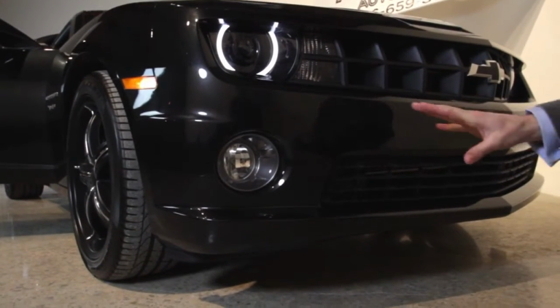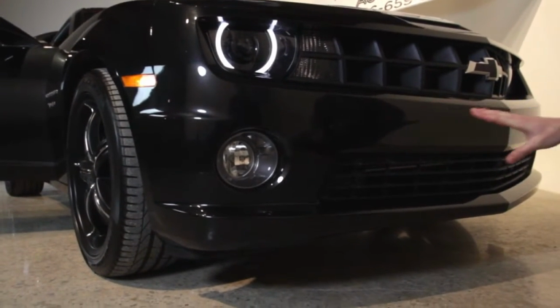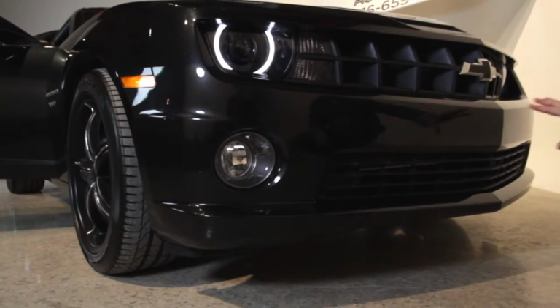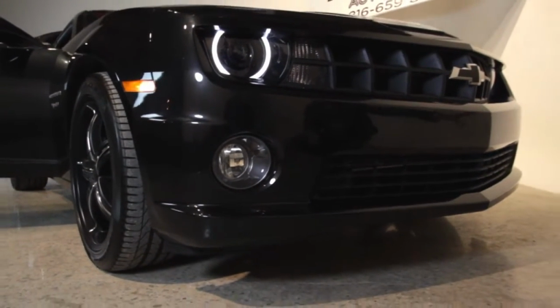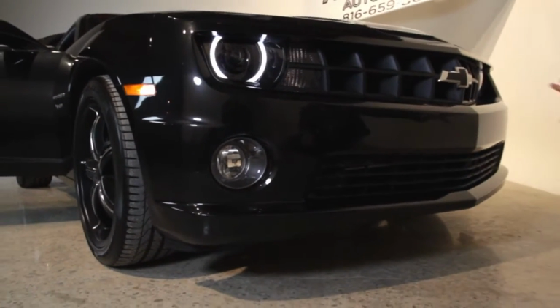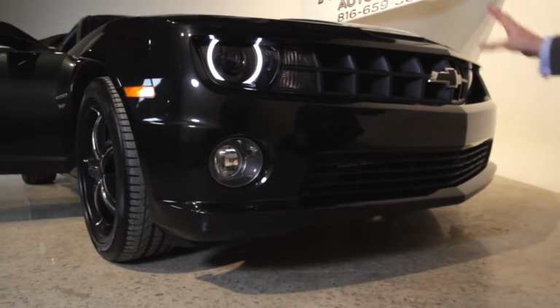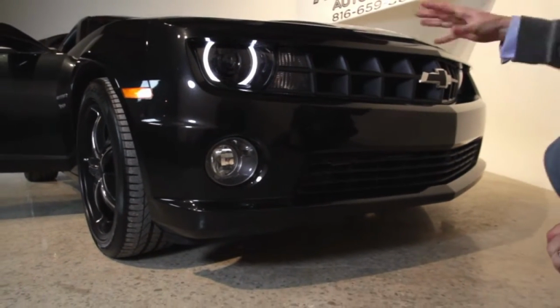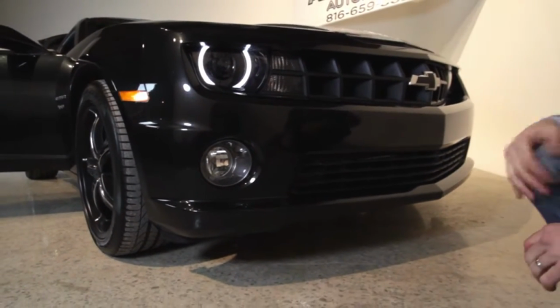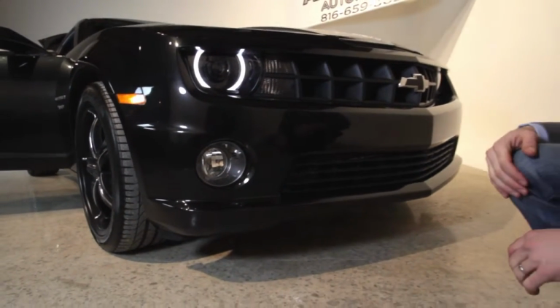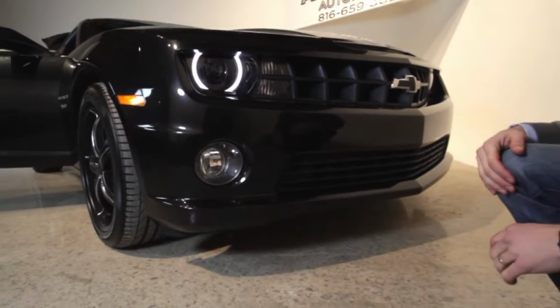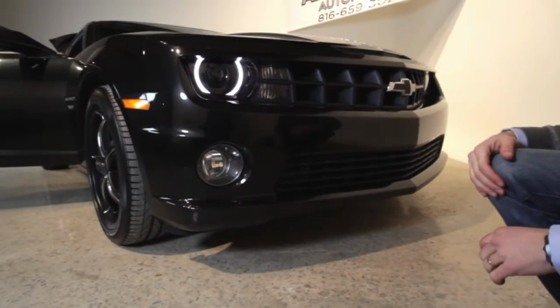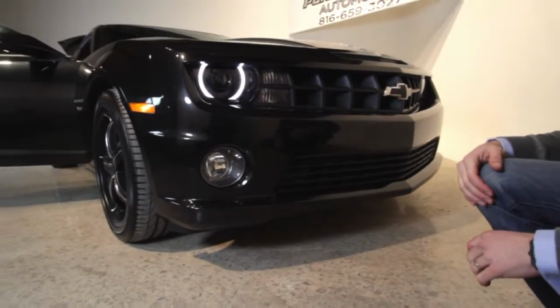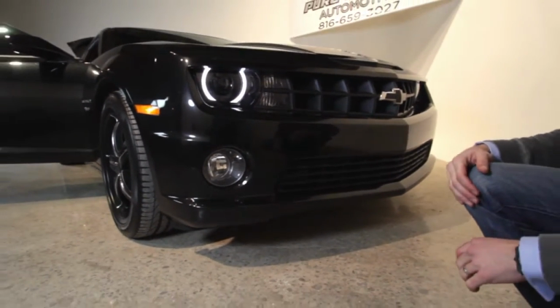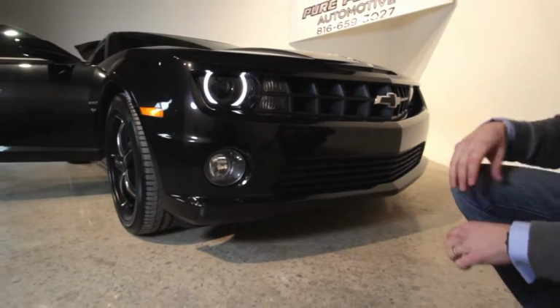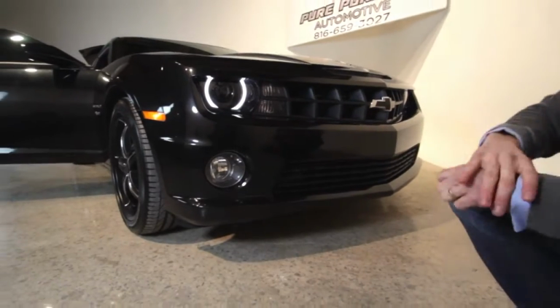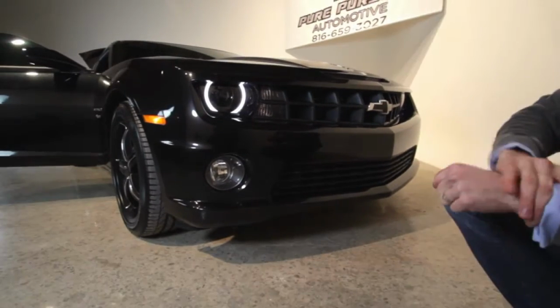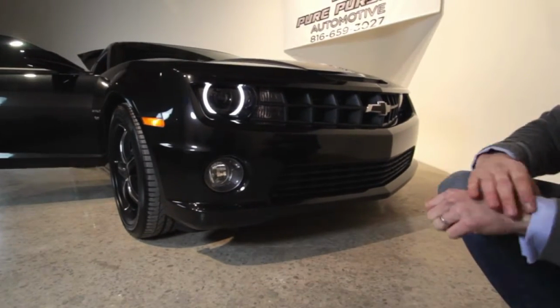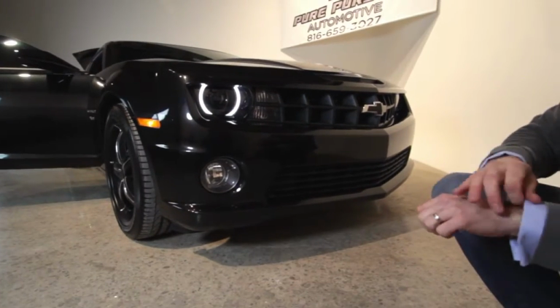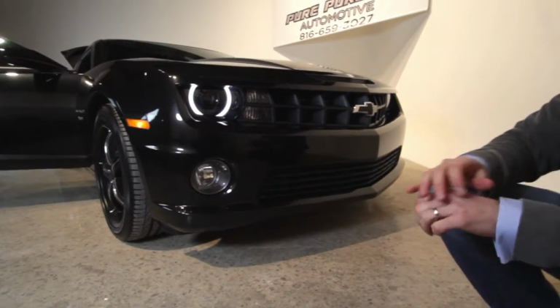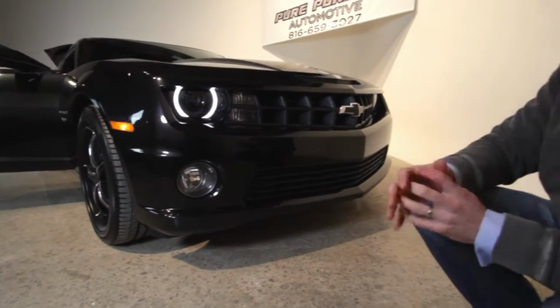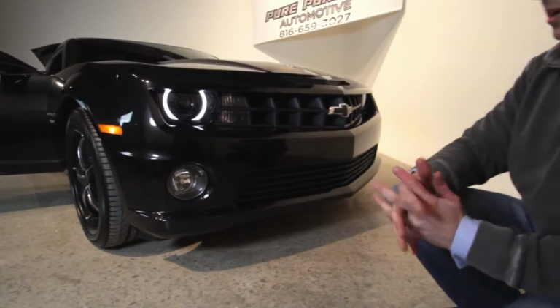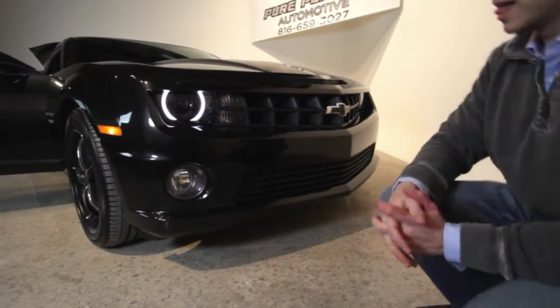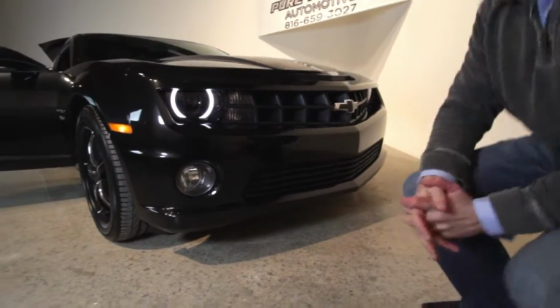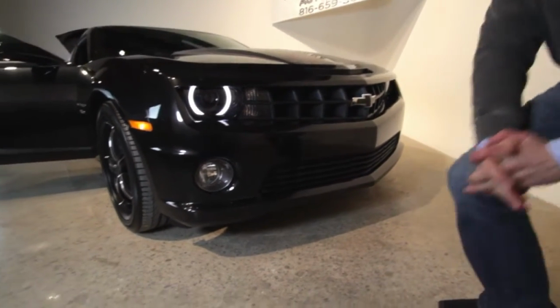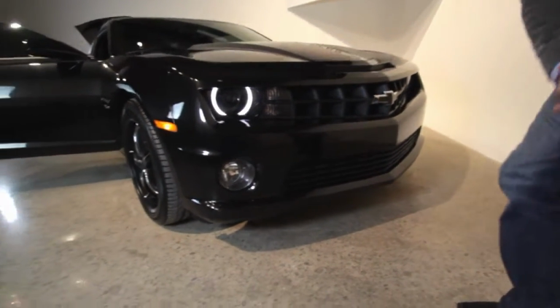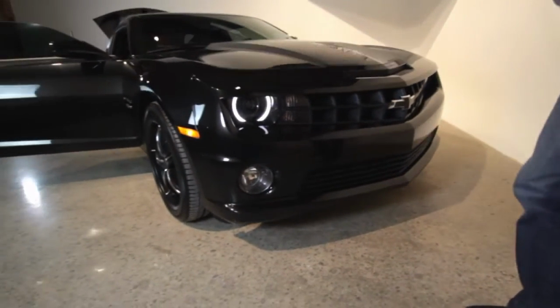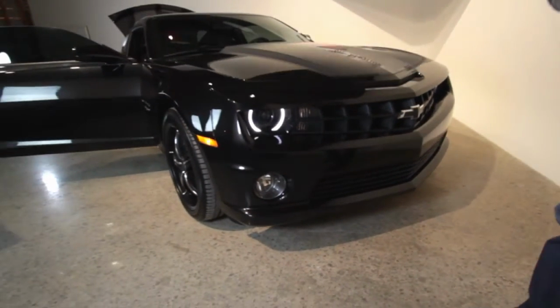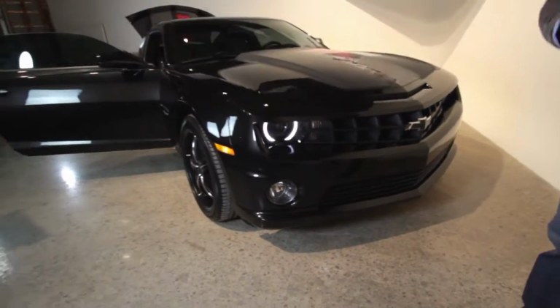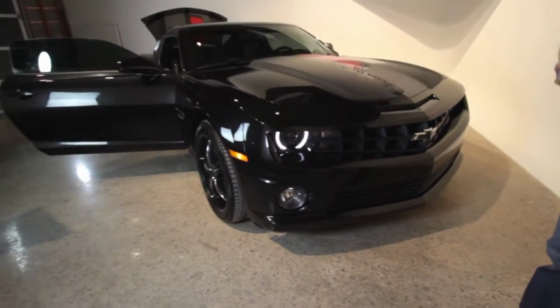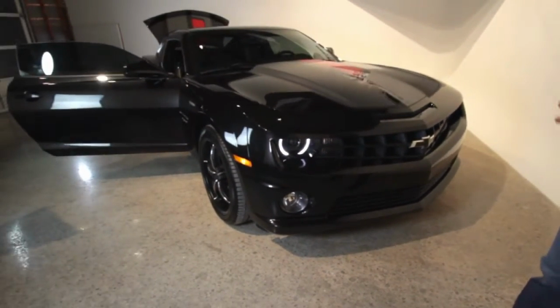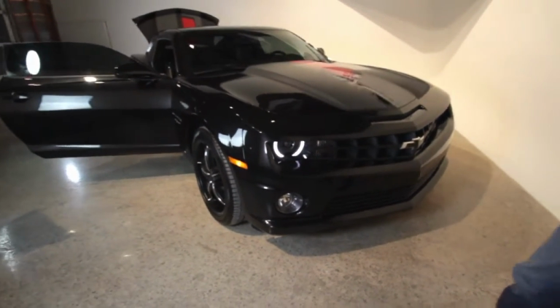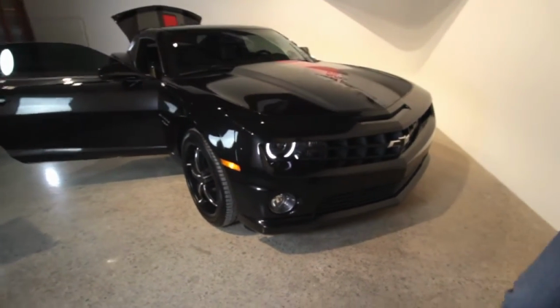Really clean front end for a 2012 — it only has 7,000 plus miles on it, so it's in just great condition overall.